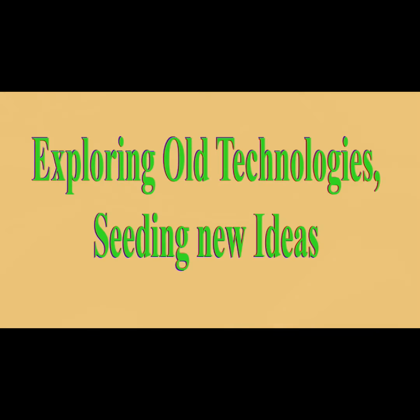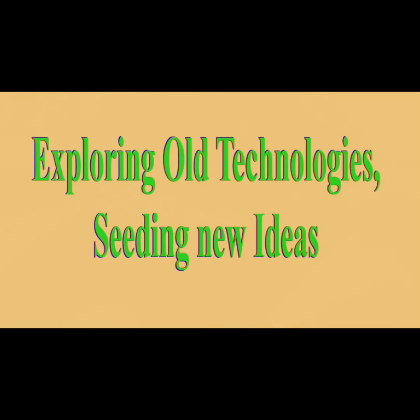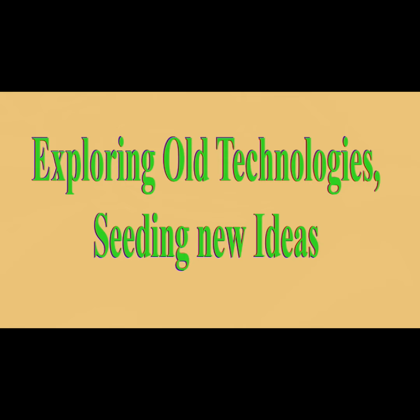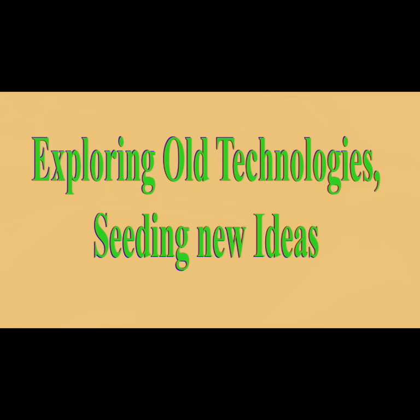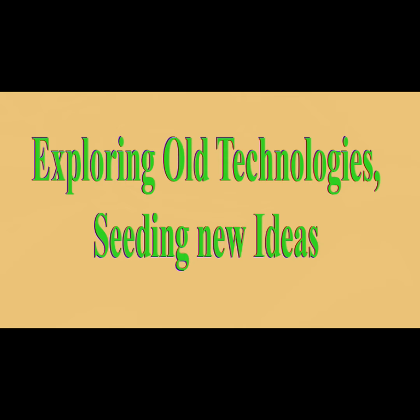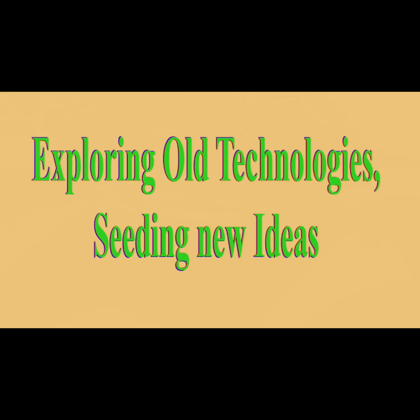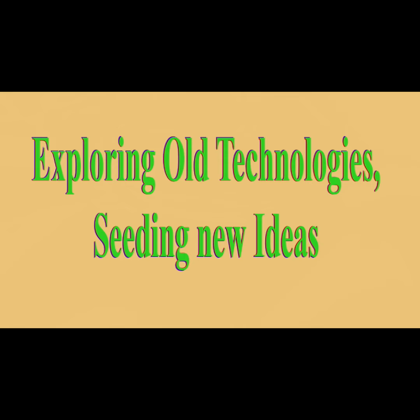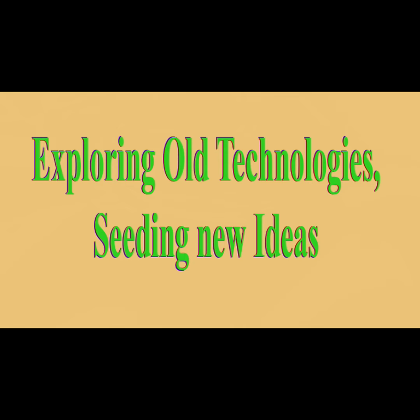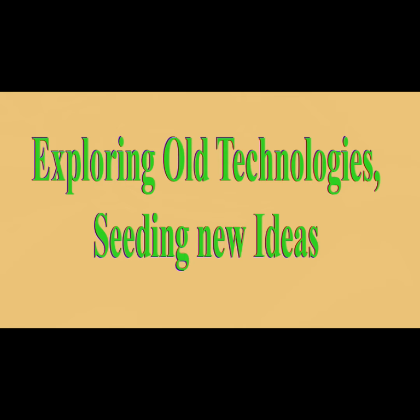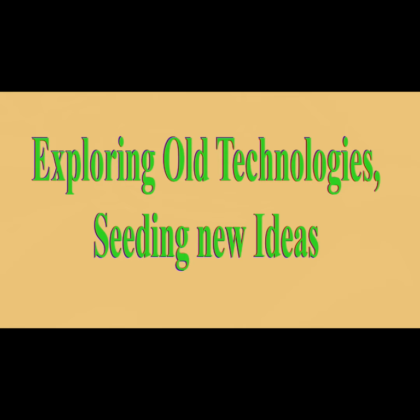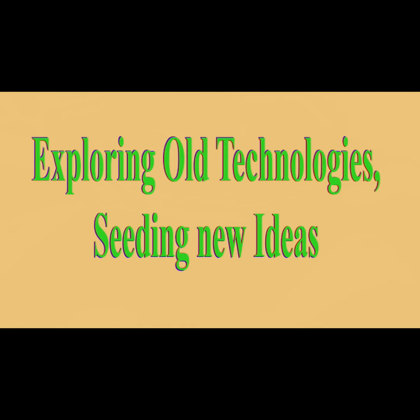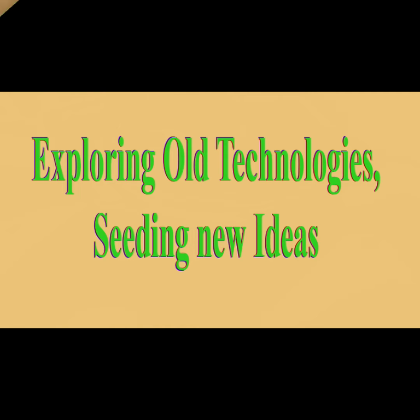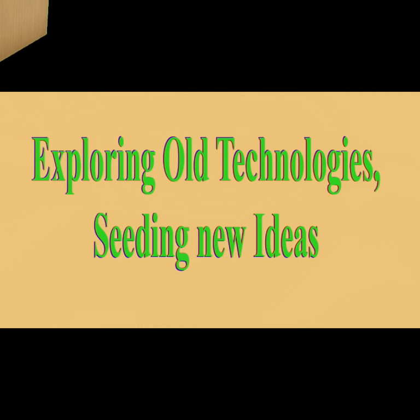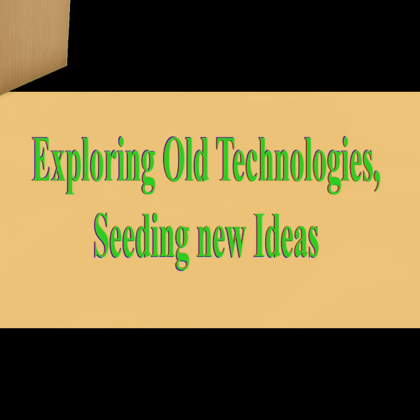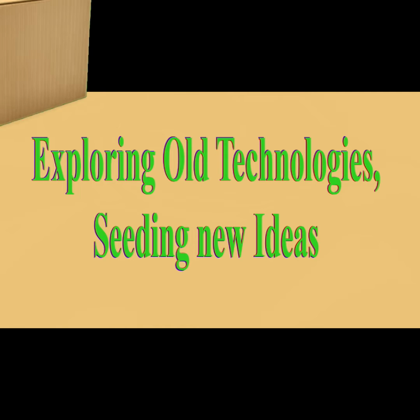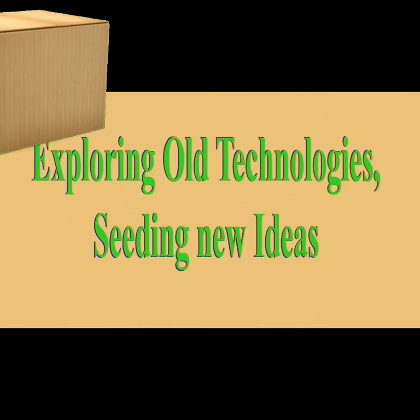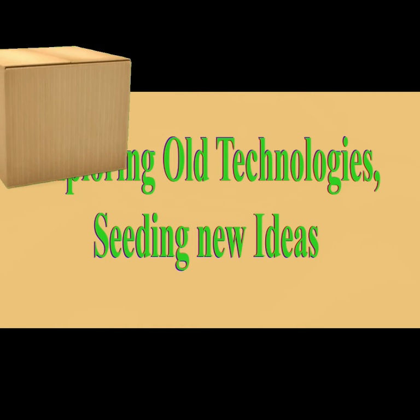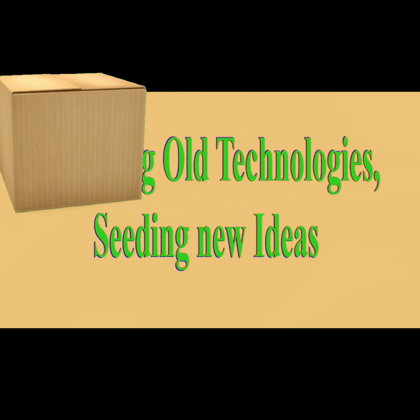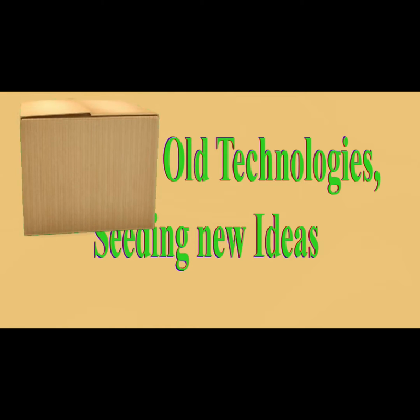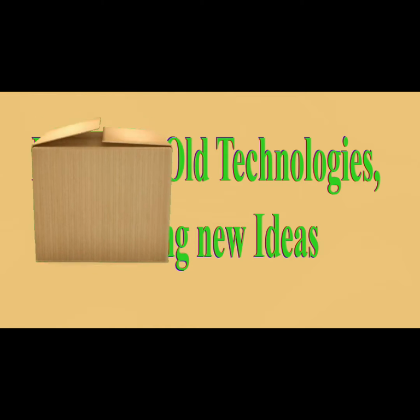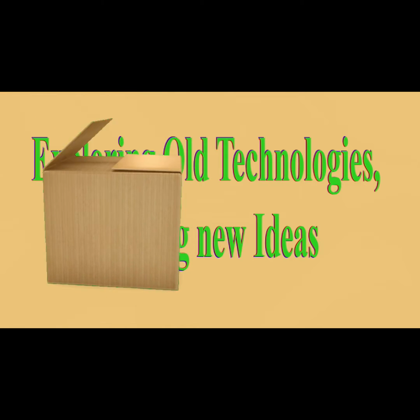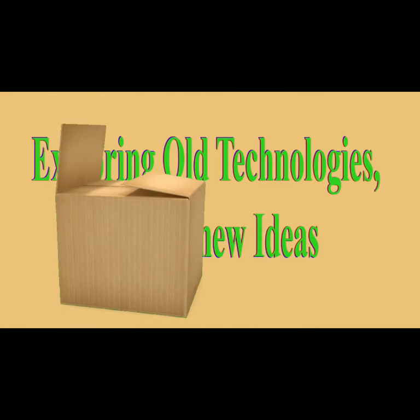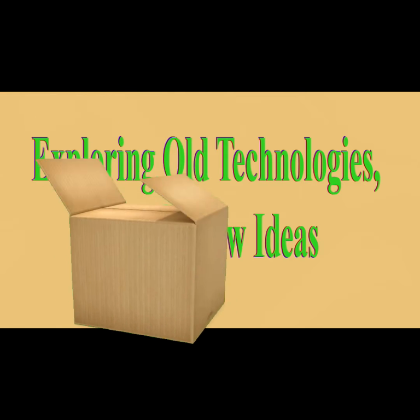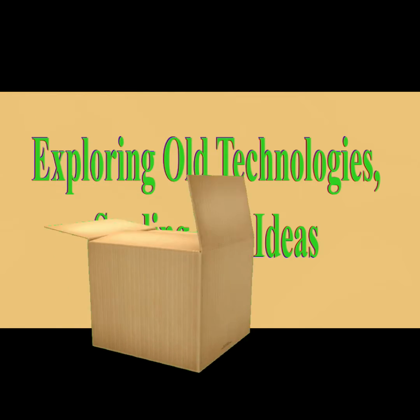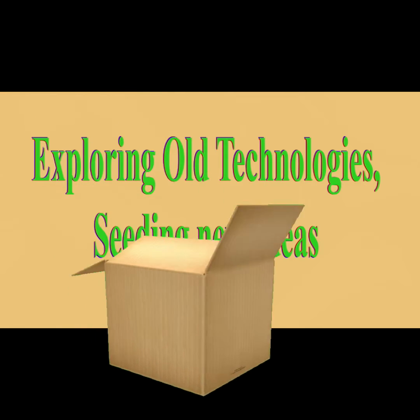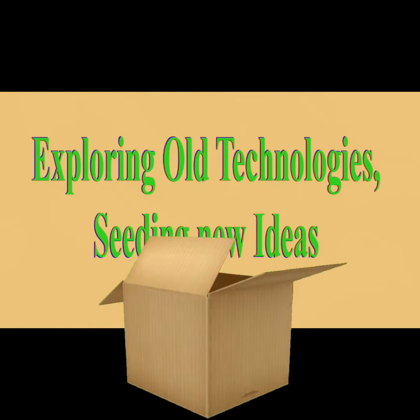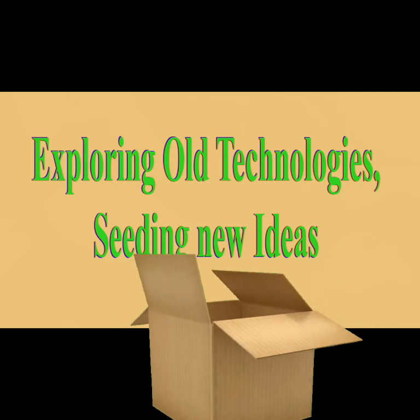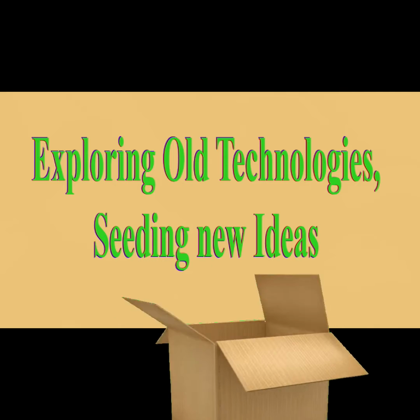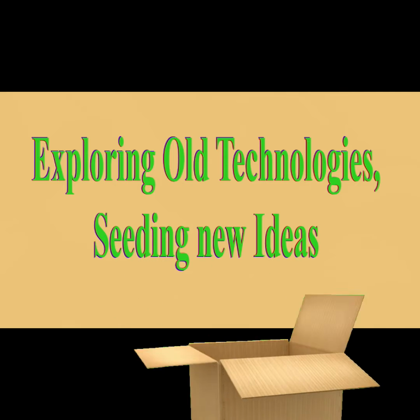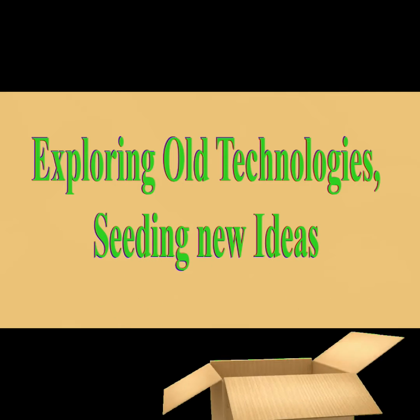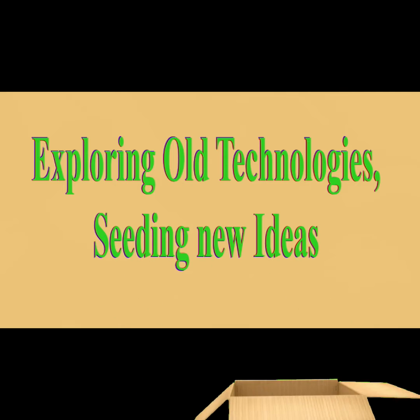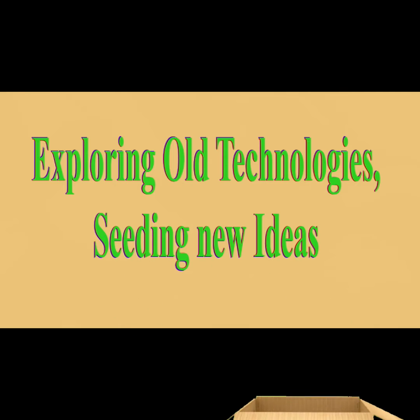Welcome to my channel, exploring old technologies and seeding new ideas. Let's begin.